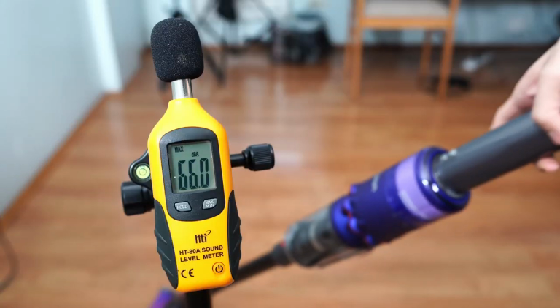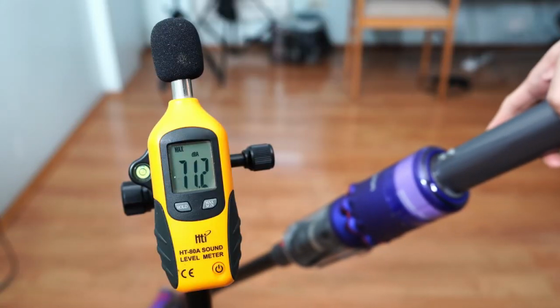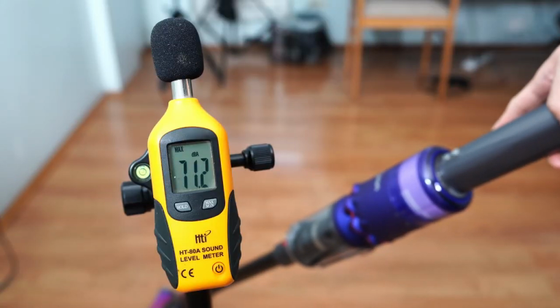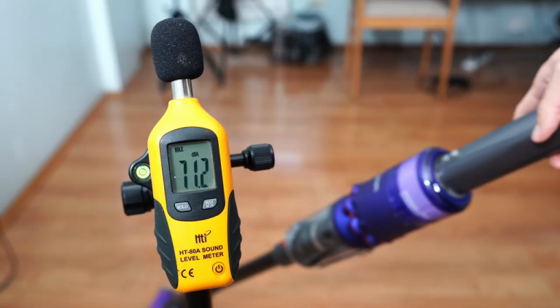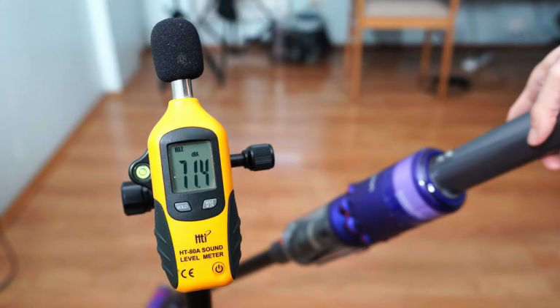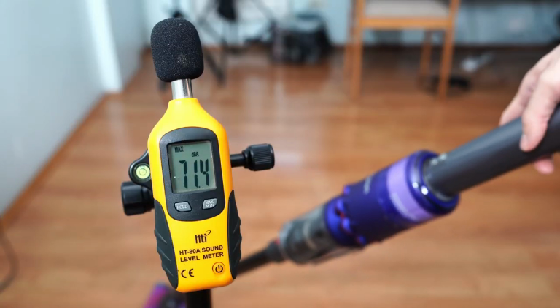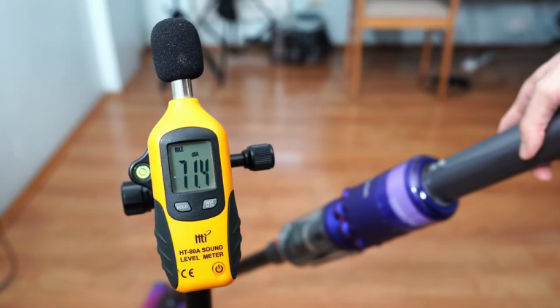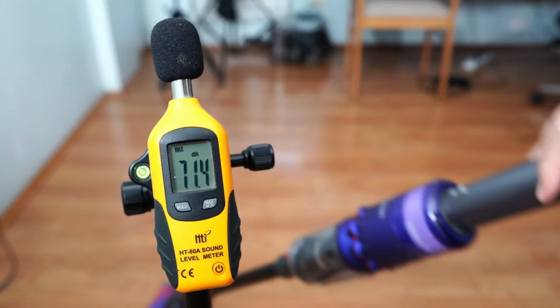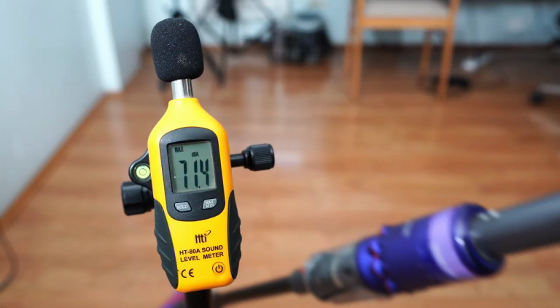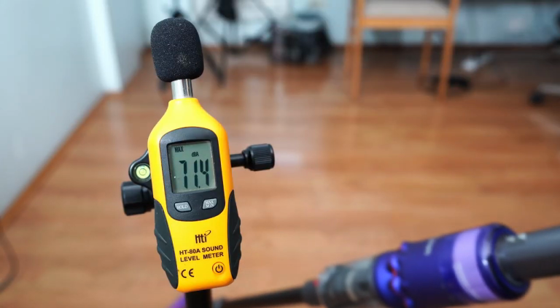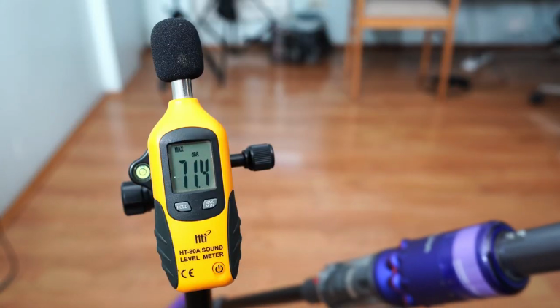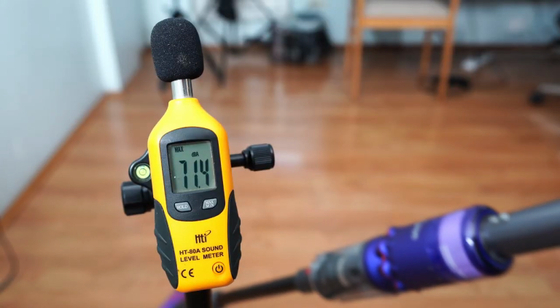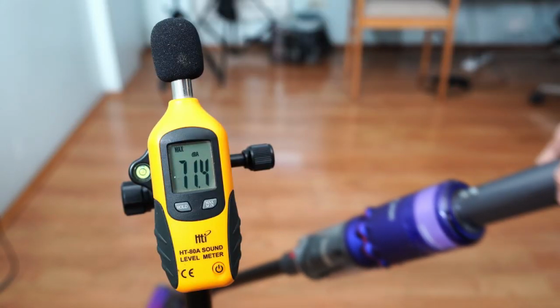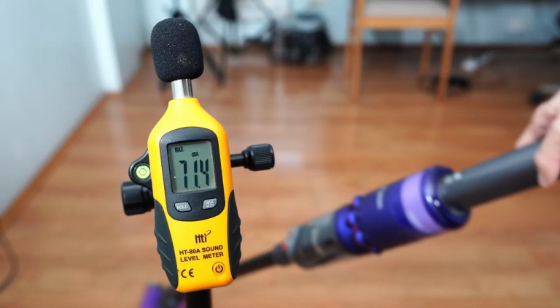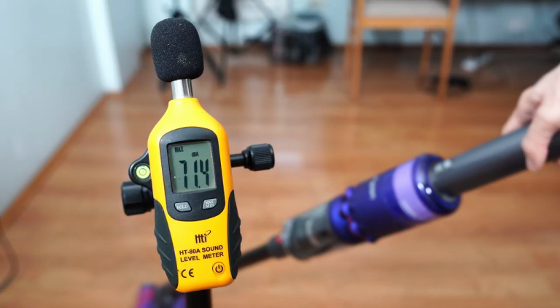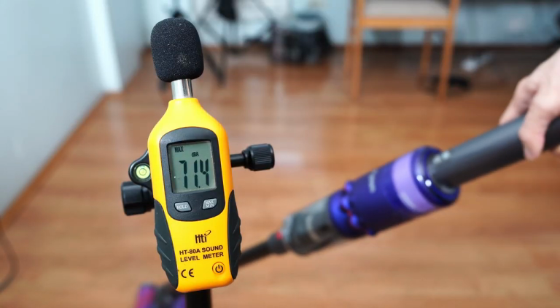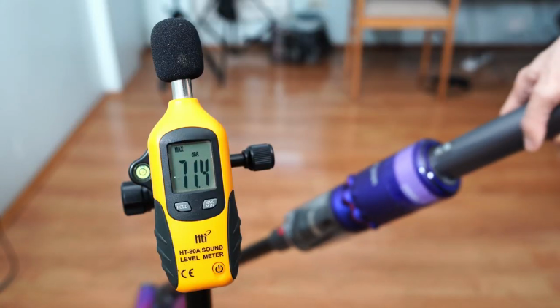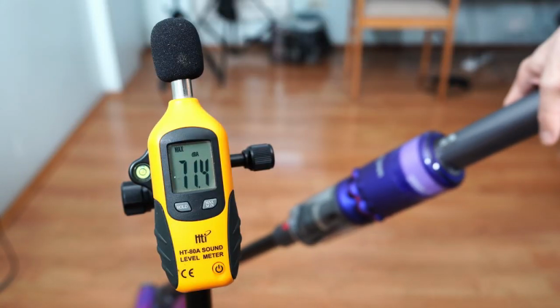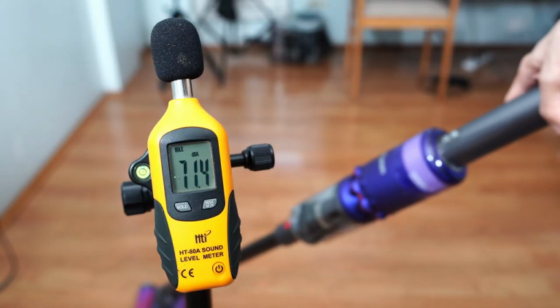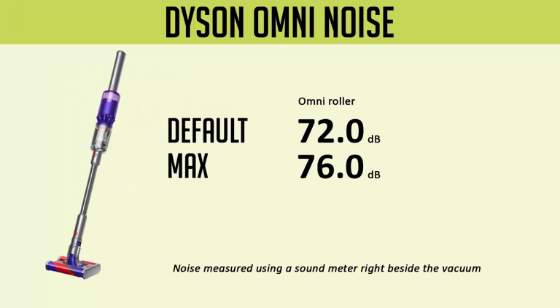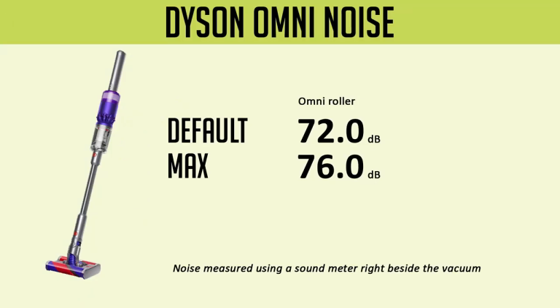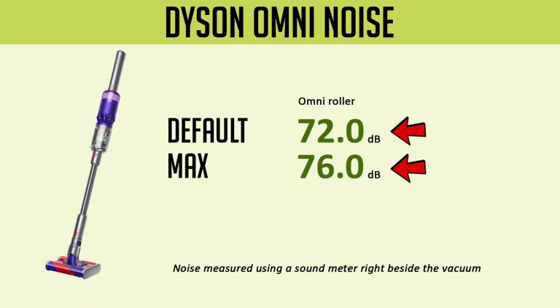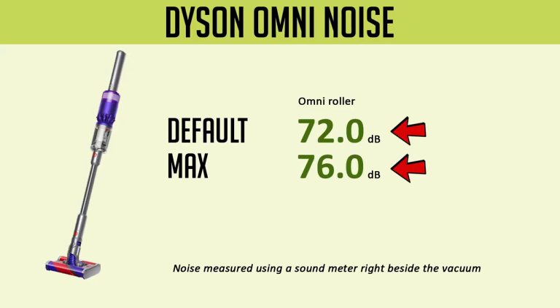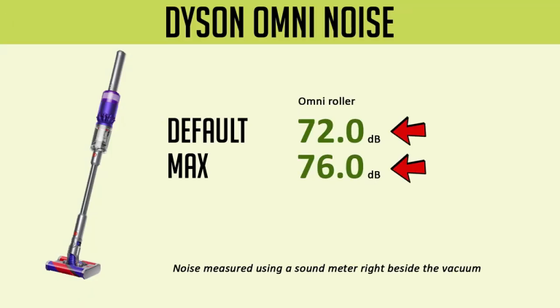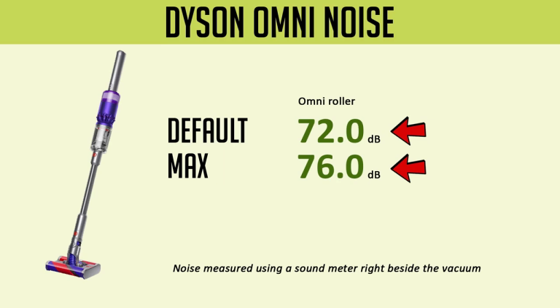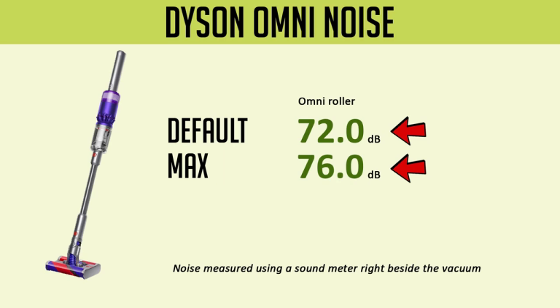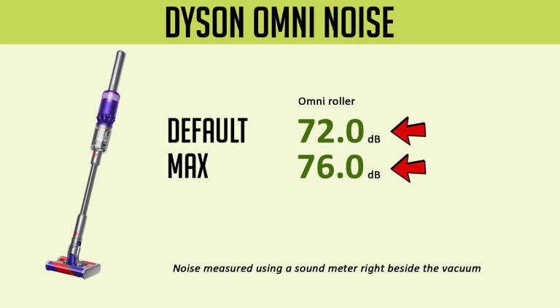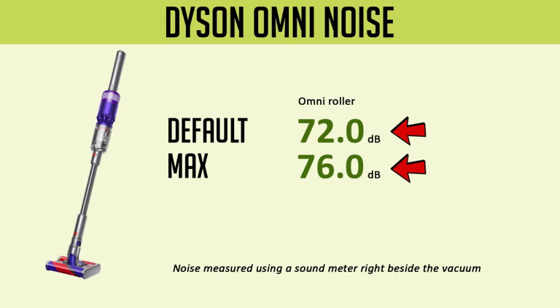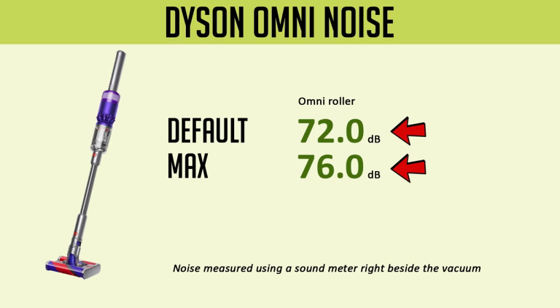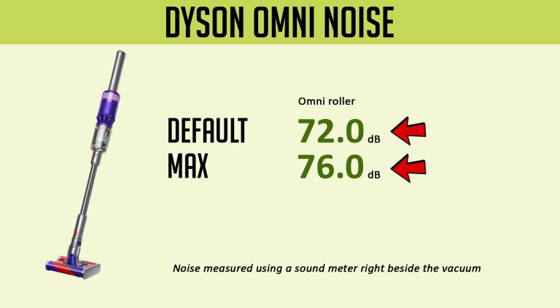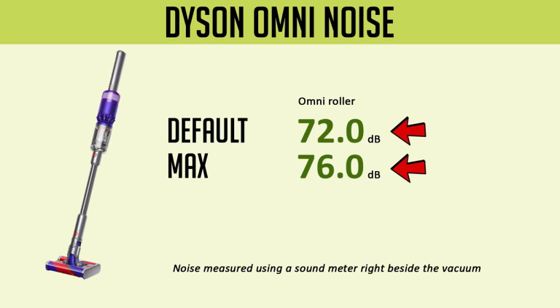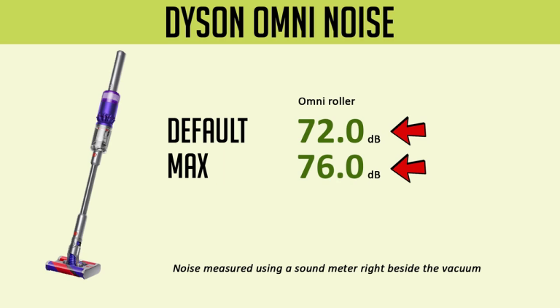Lastly, despite the low airflow and suction, this vacuum is noisy, bridging the 70 decibel mark on both settings.